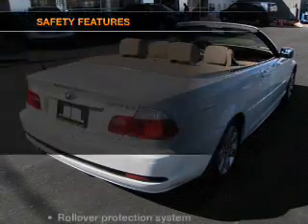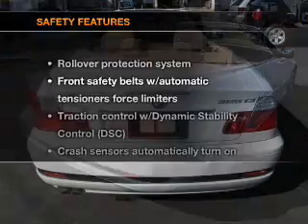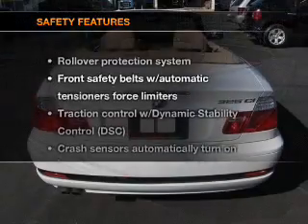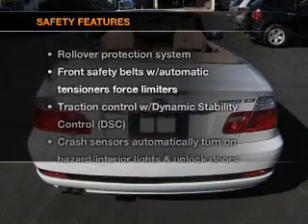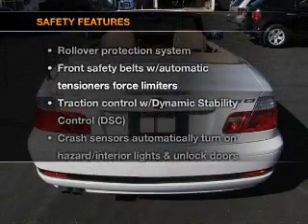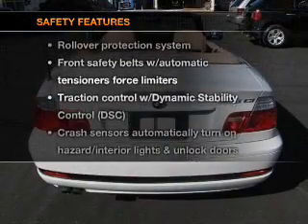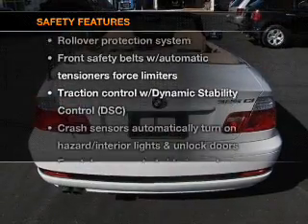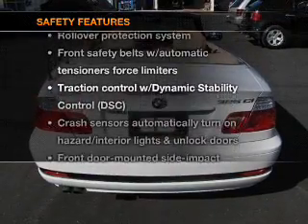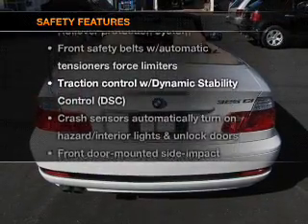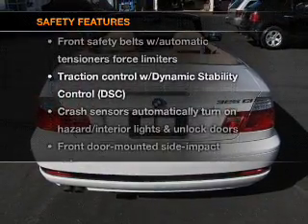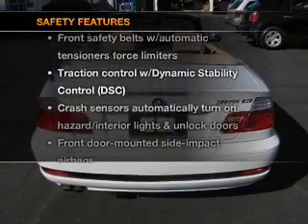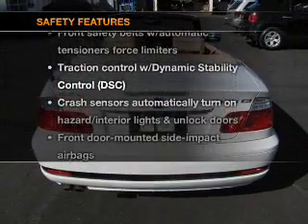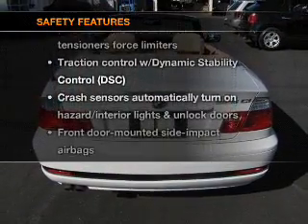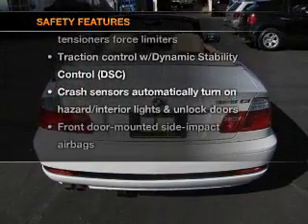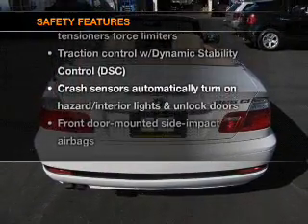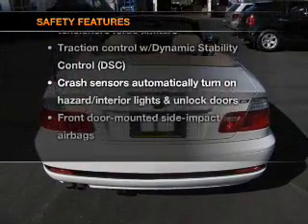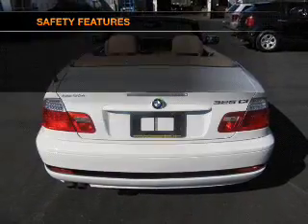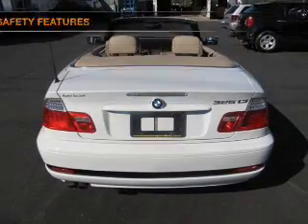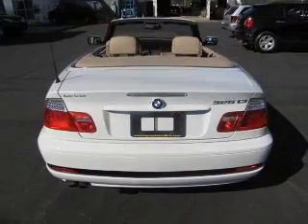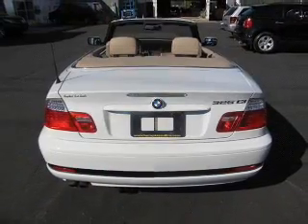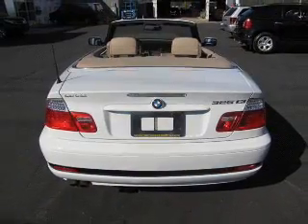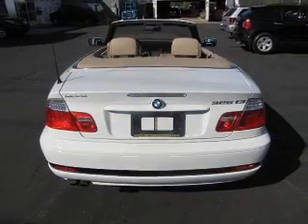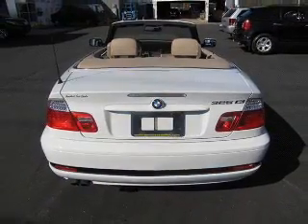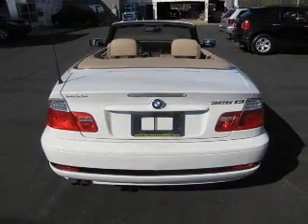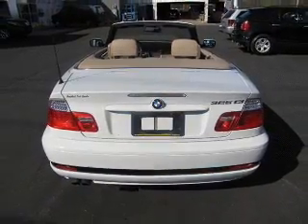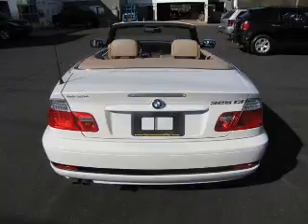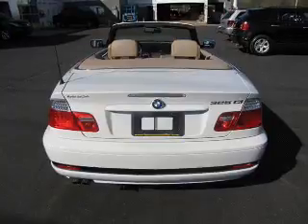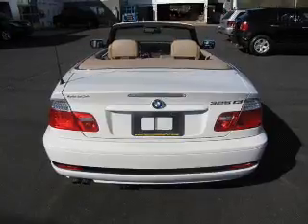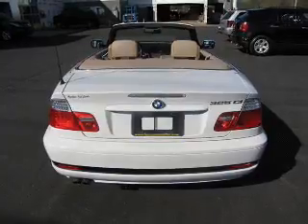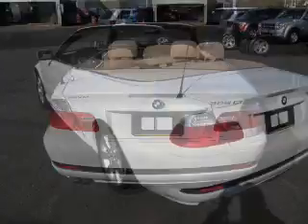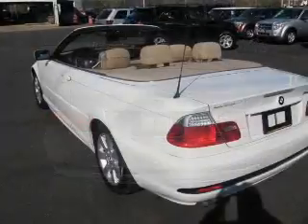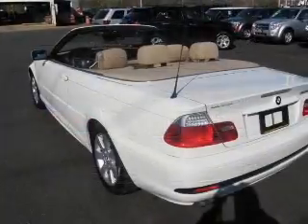And for your peace of mind, the following safety equipment is included: traction control and stability control.